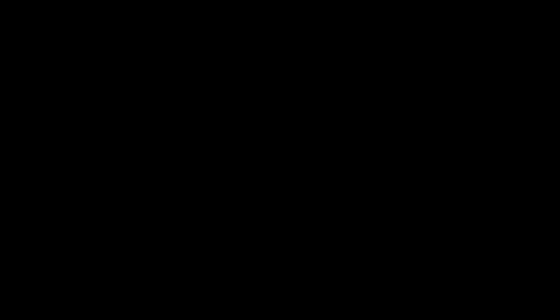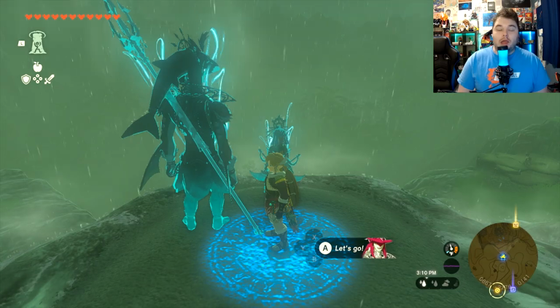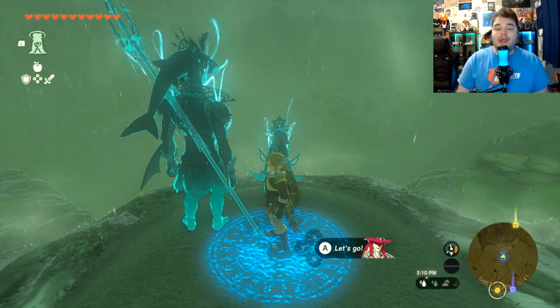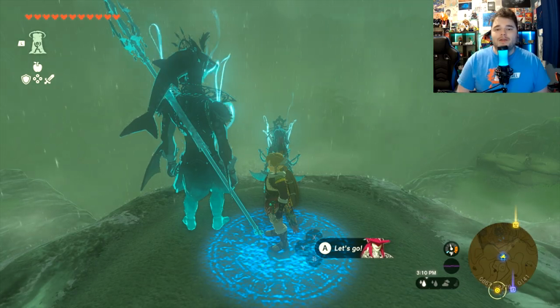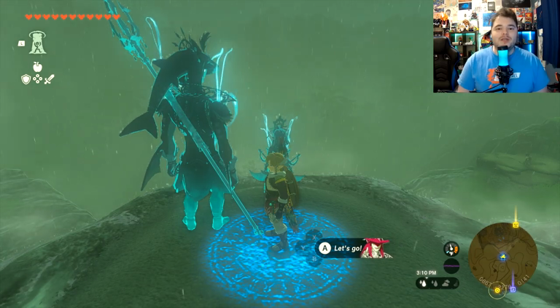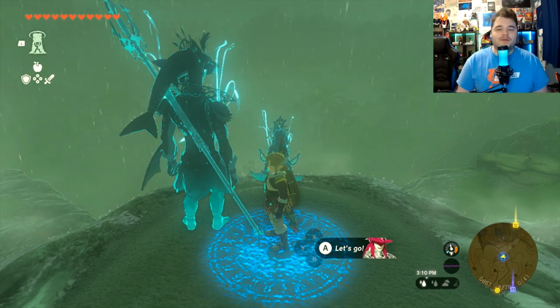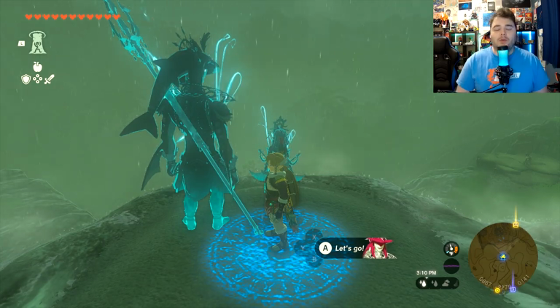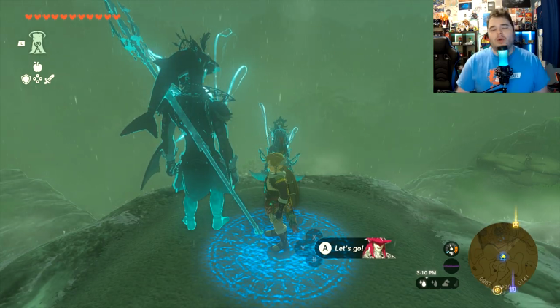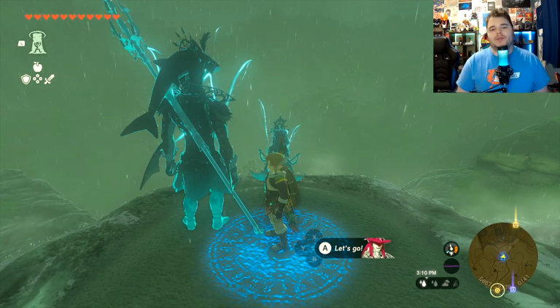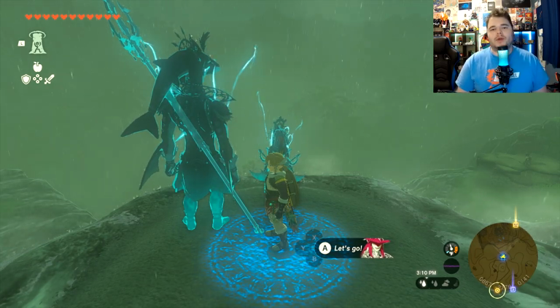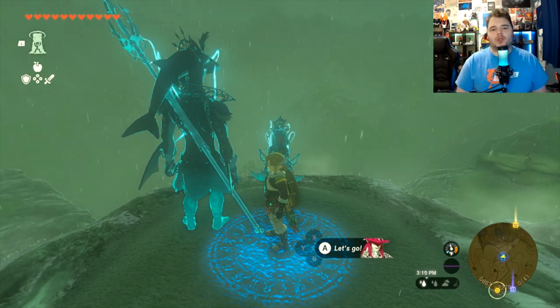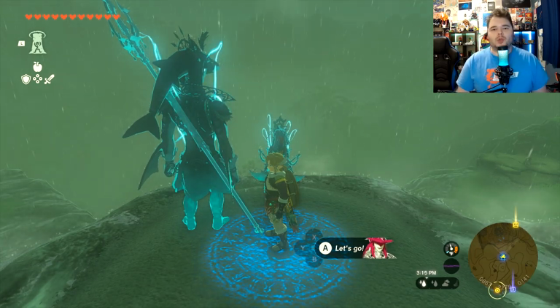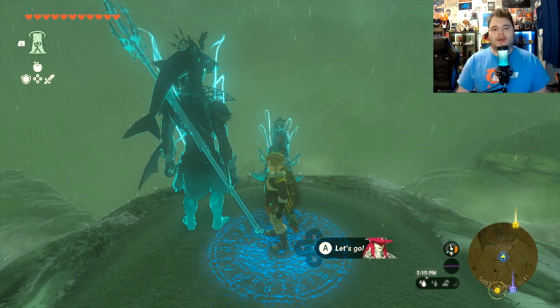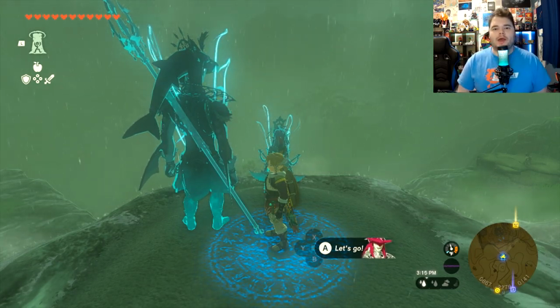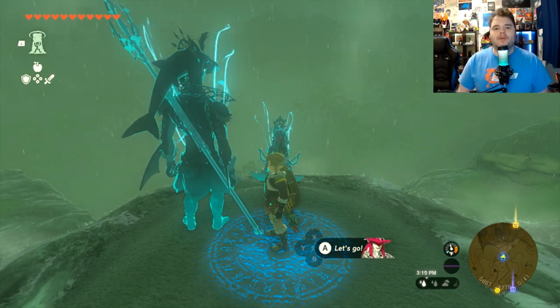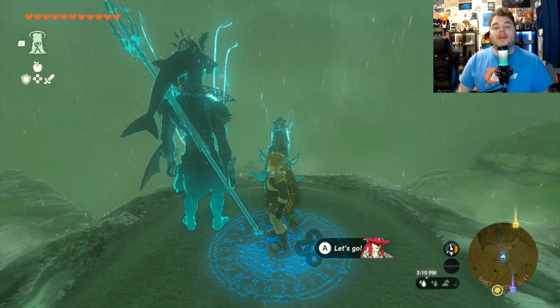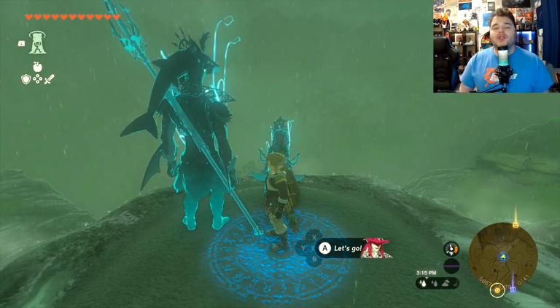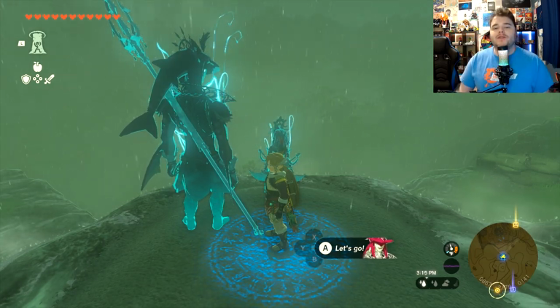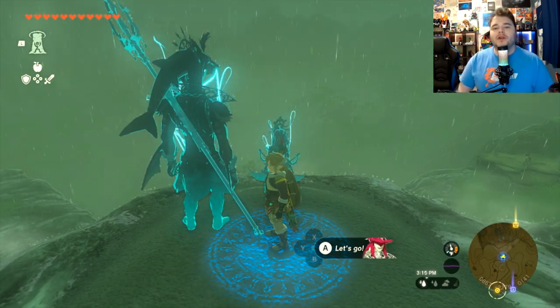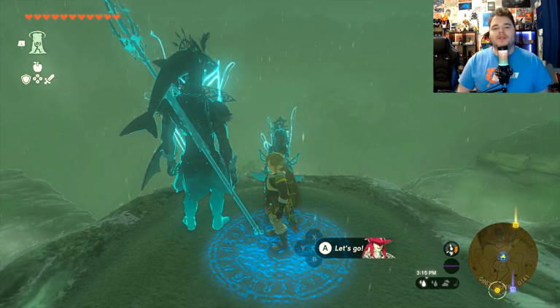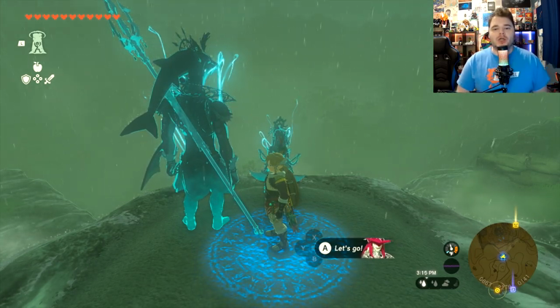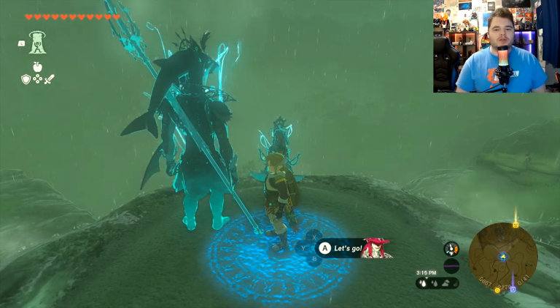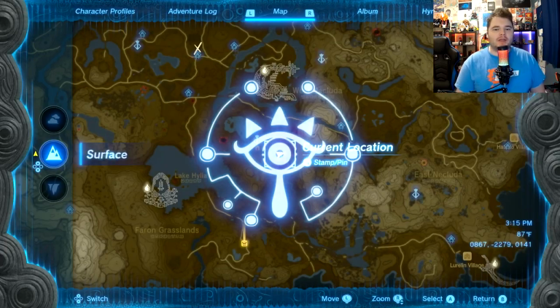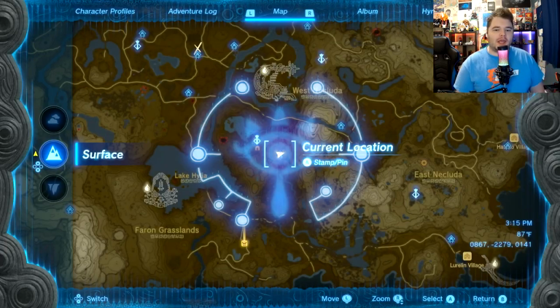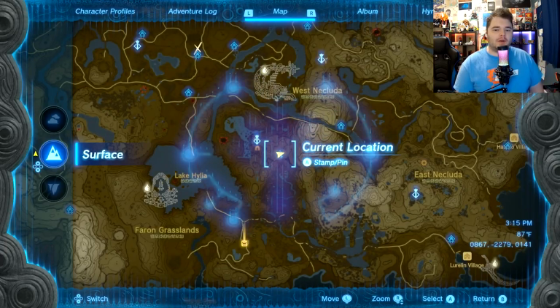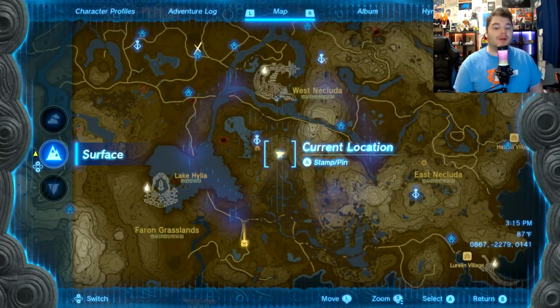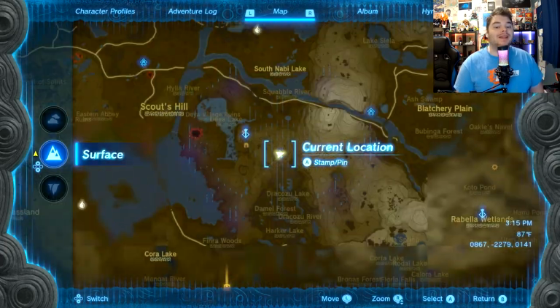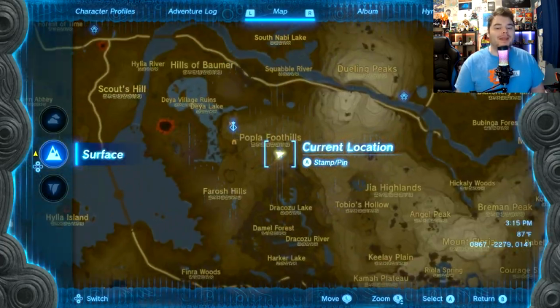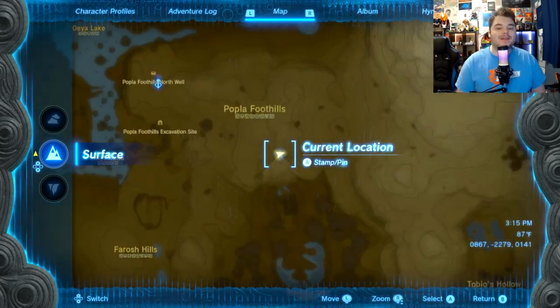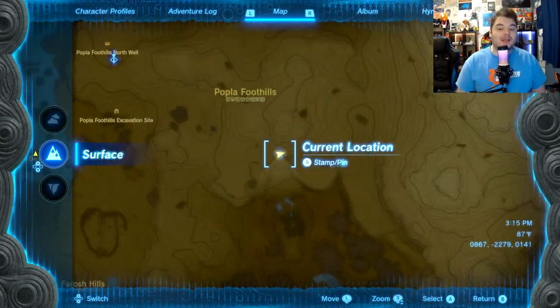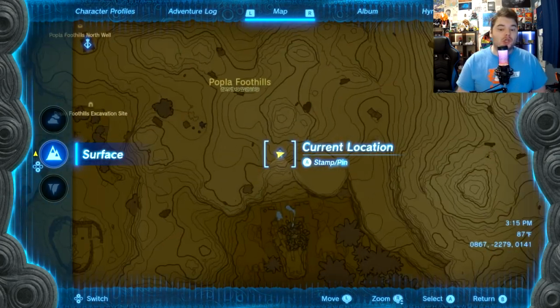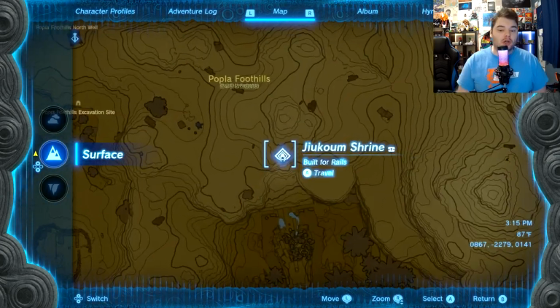Hey, it's me, GV, and welcome to another Shrine Guide for the Legend of Zelda: Tears of the Kingdom, ladies and gentlemen.